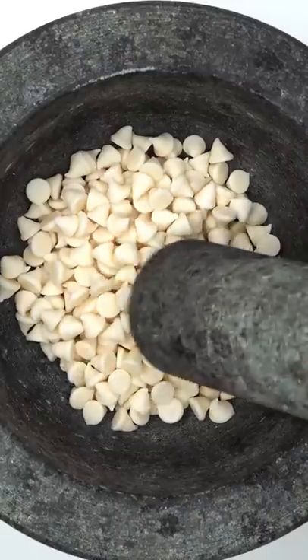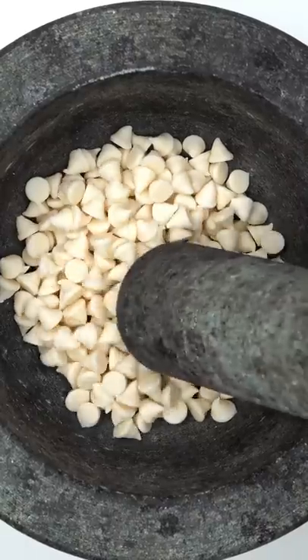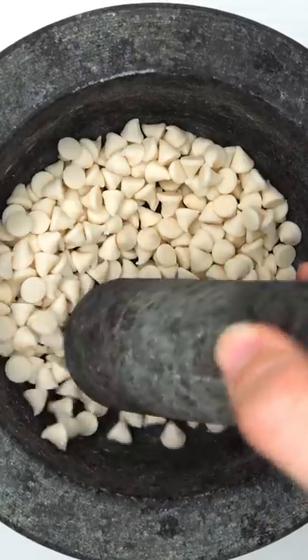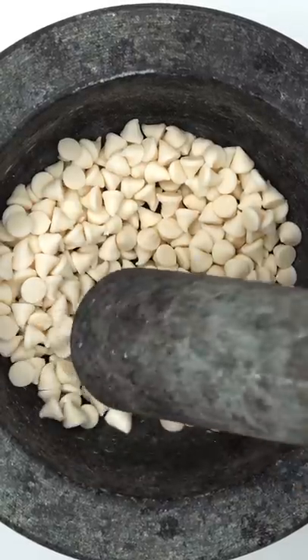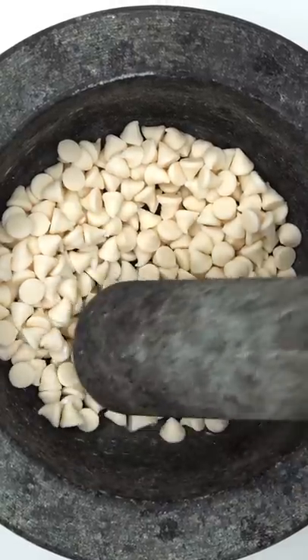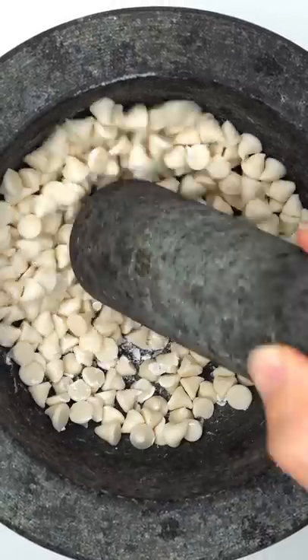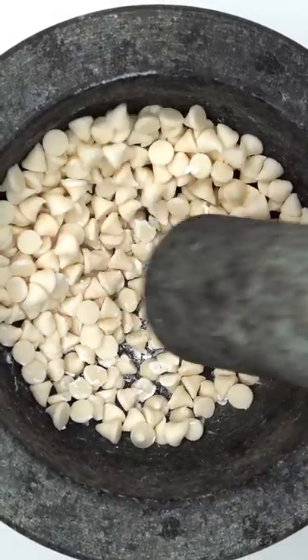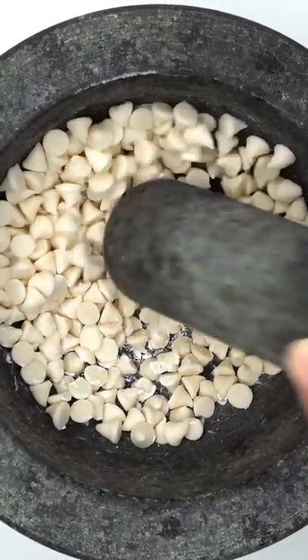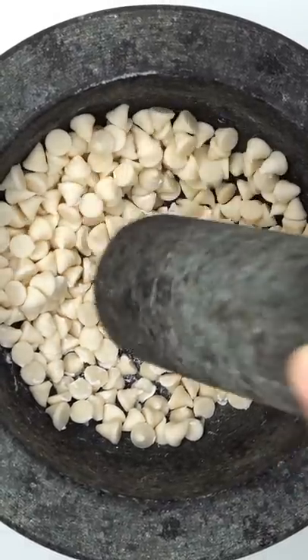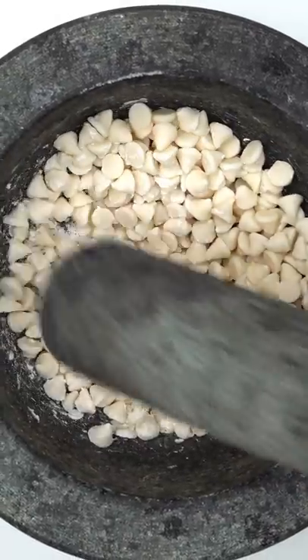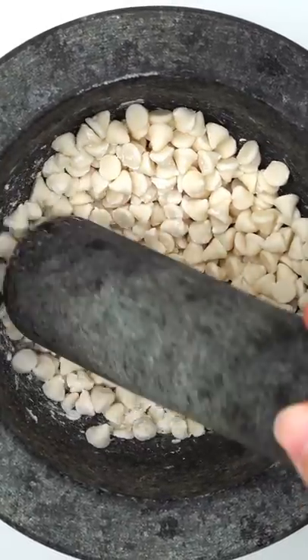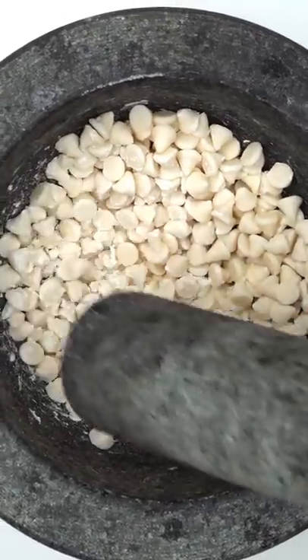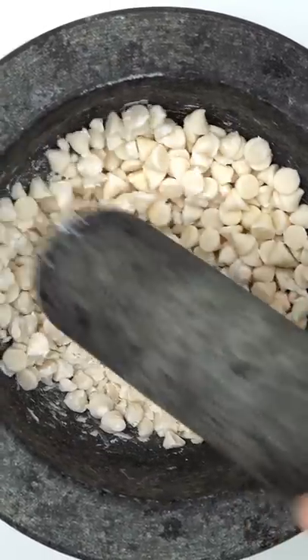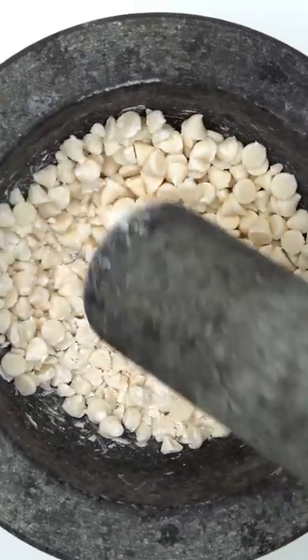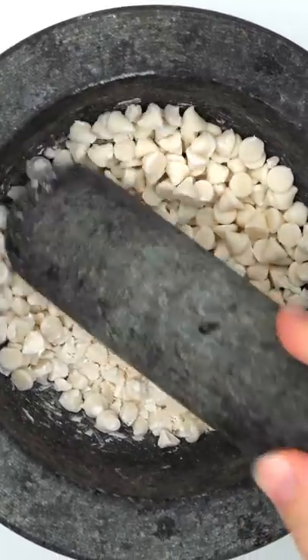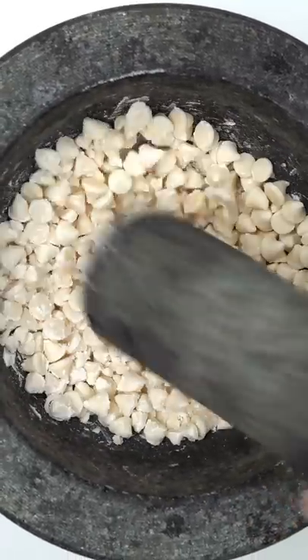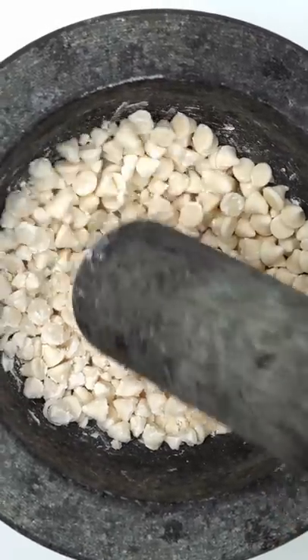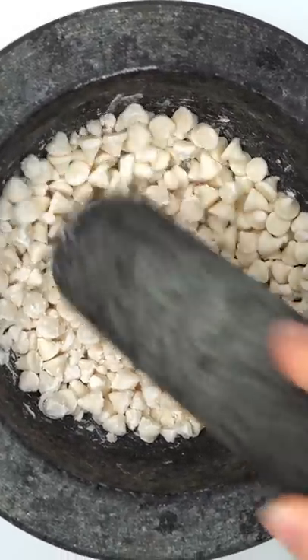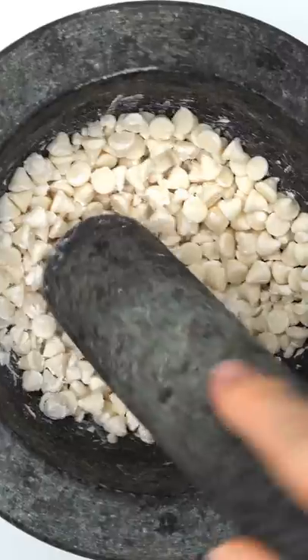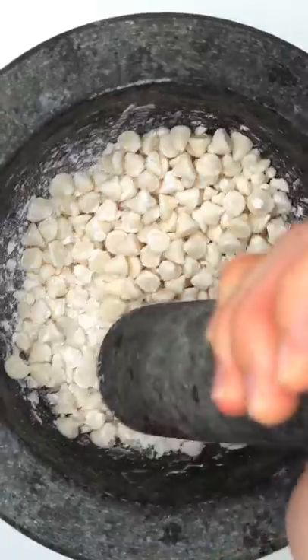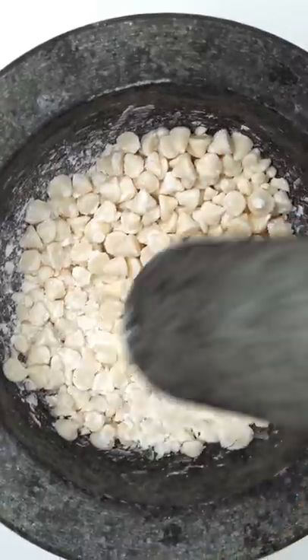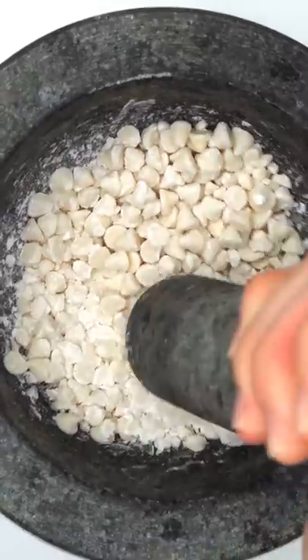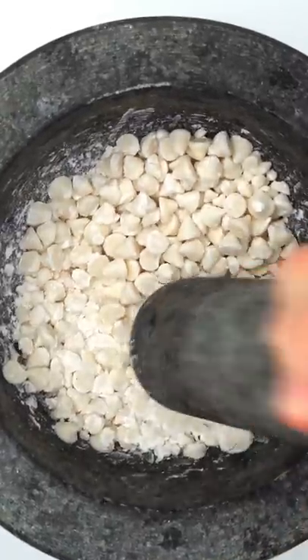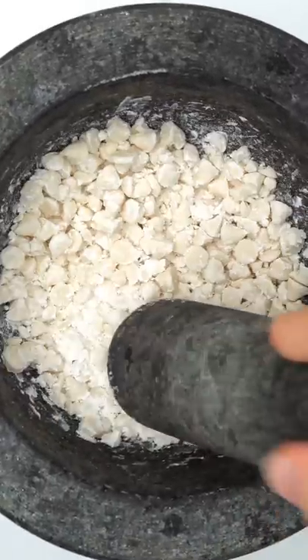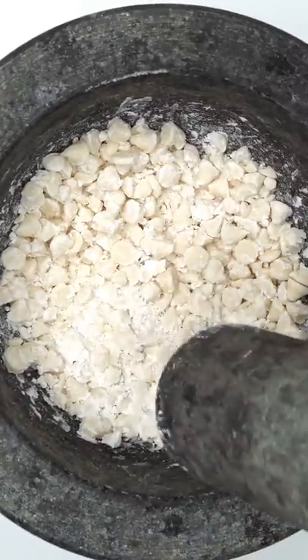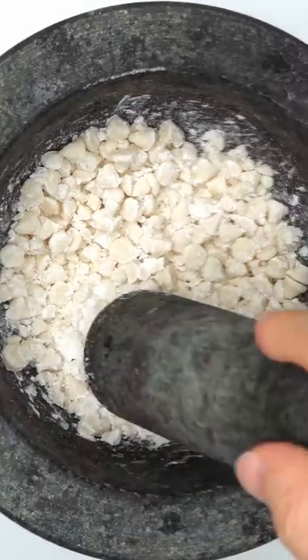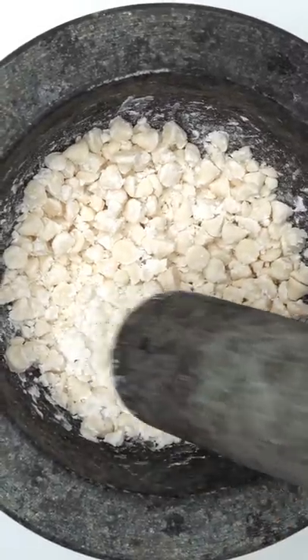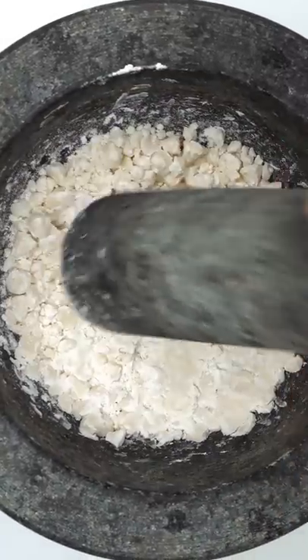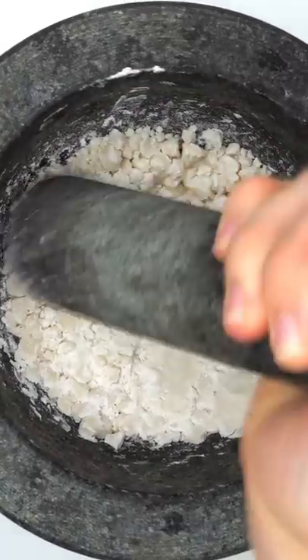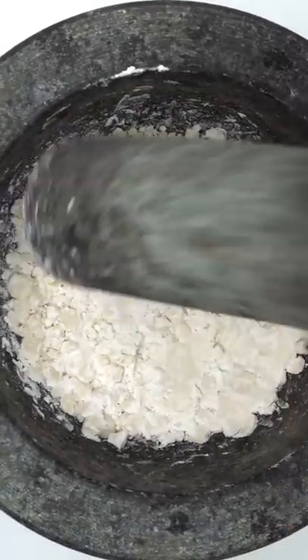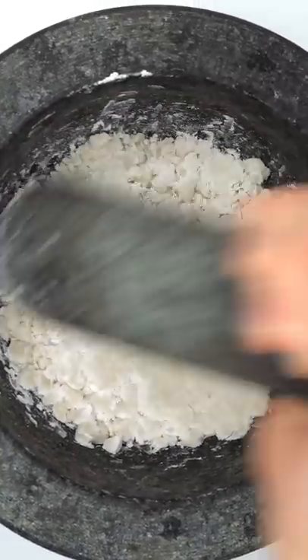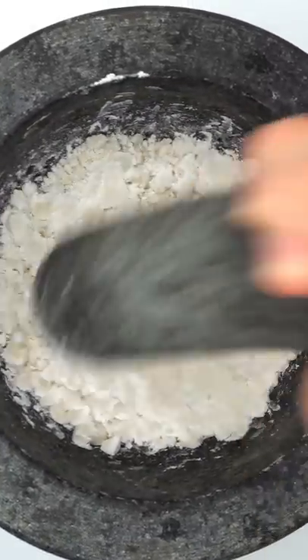Smash, smash, smash. I like it but you know I prefer dark. These things are so small but they're so hard.